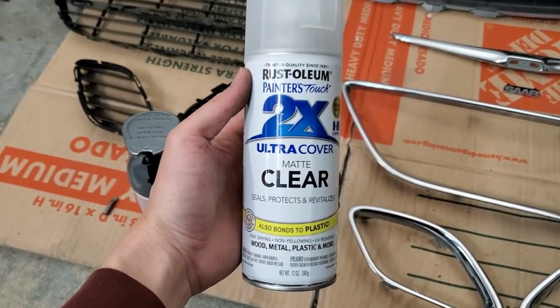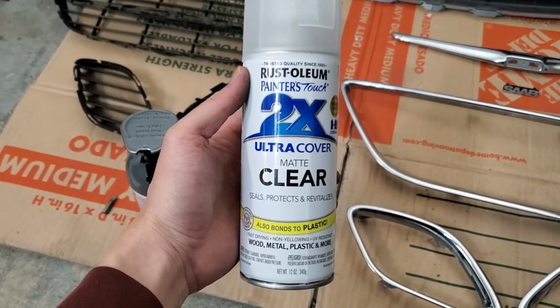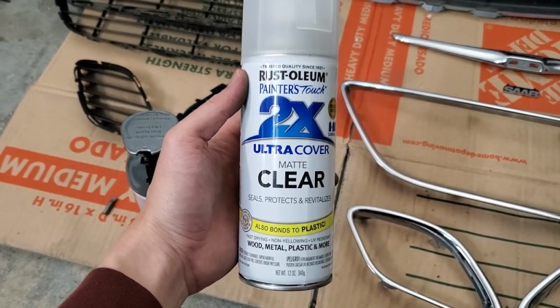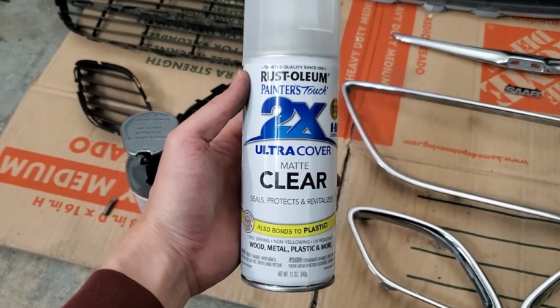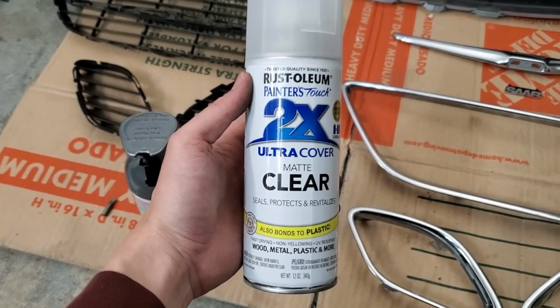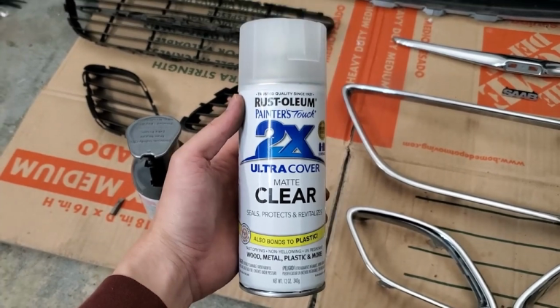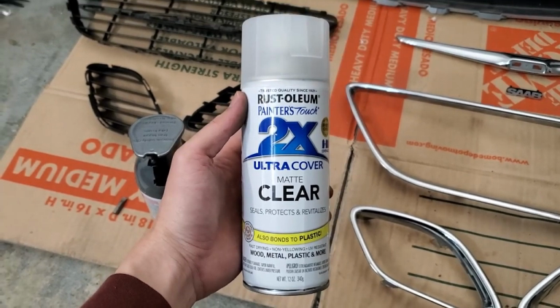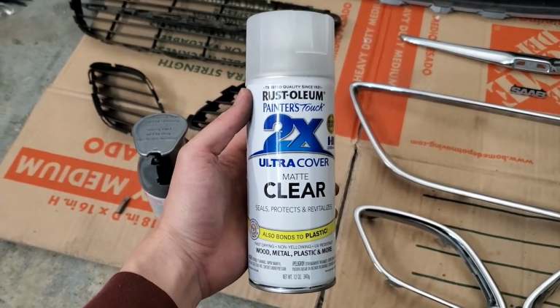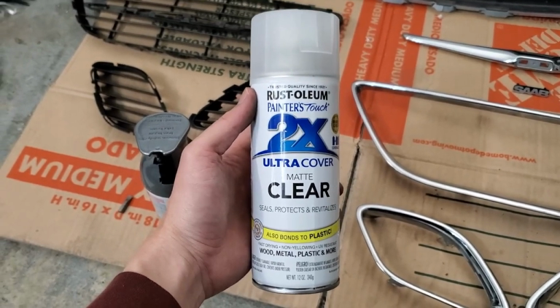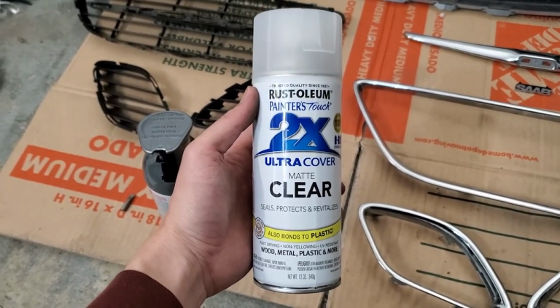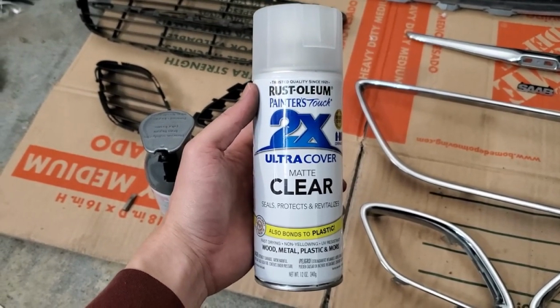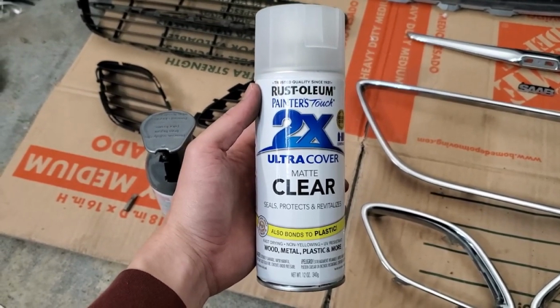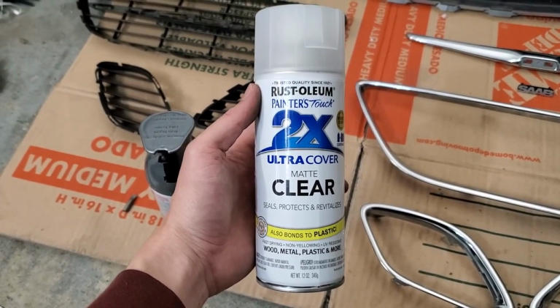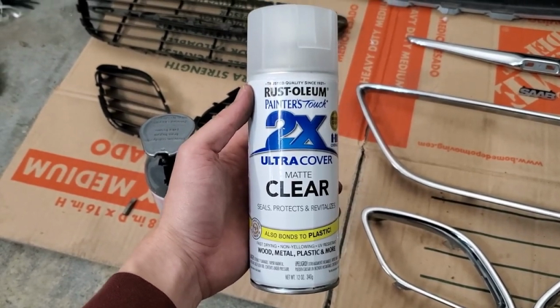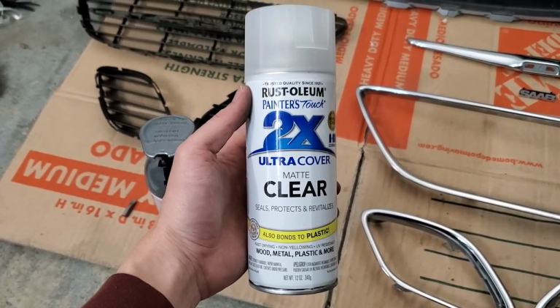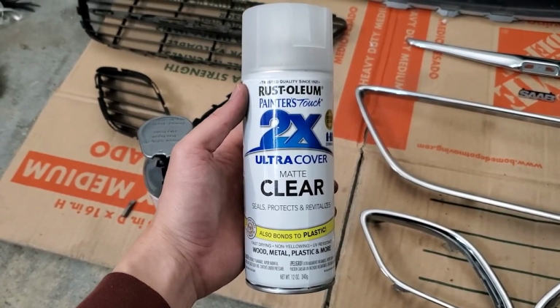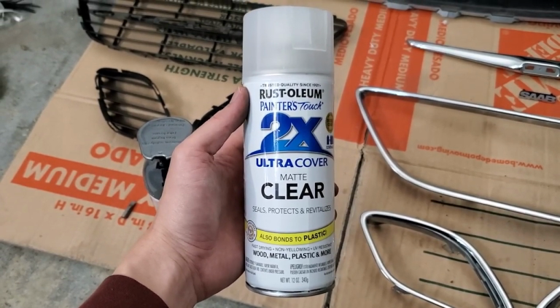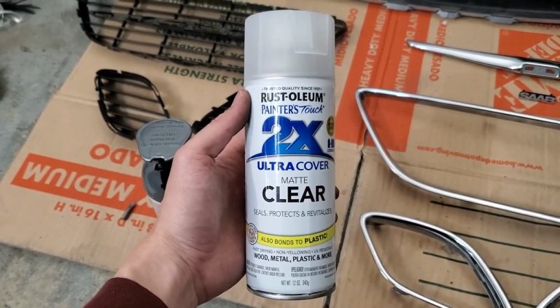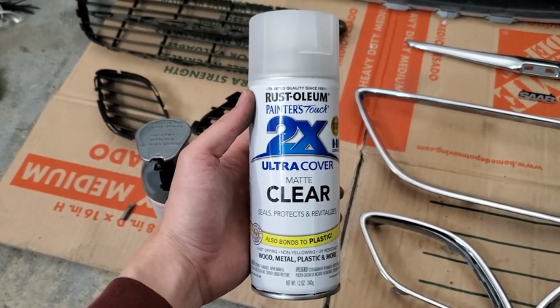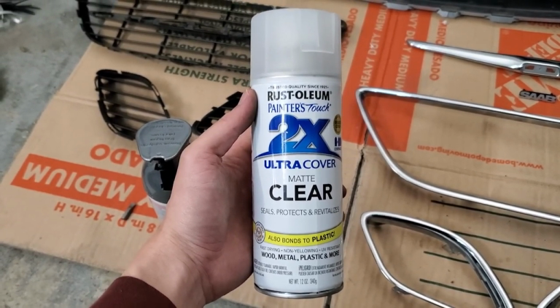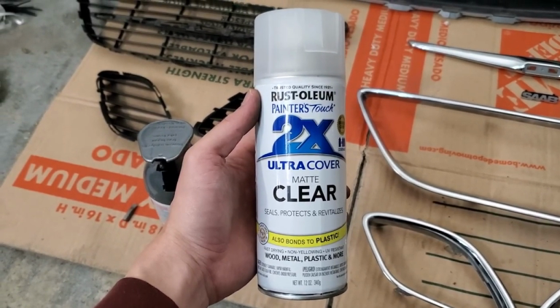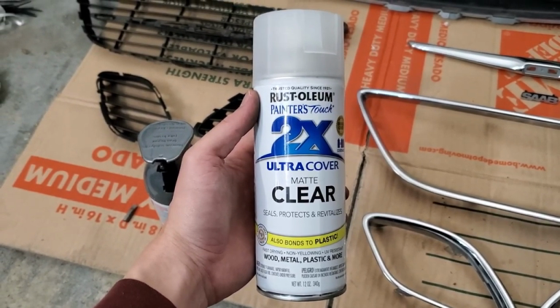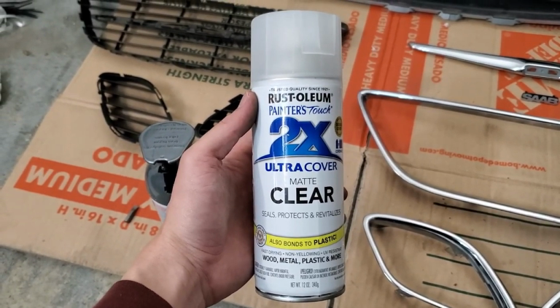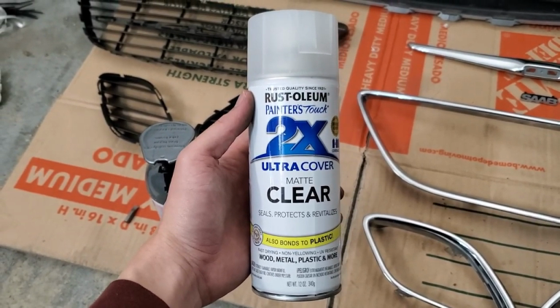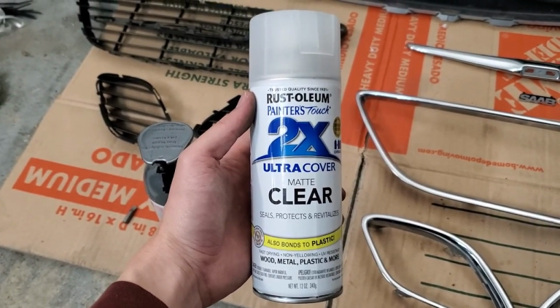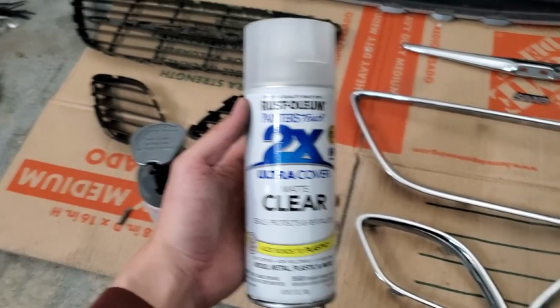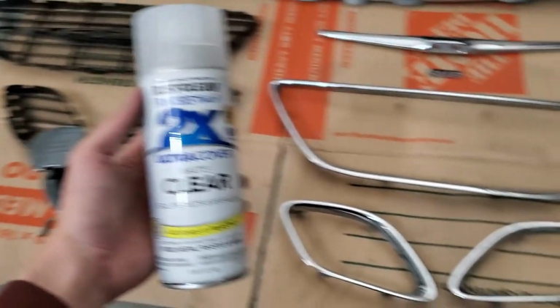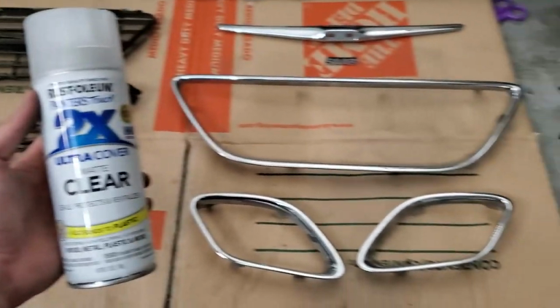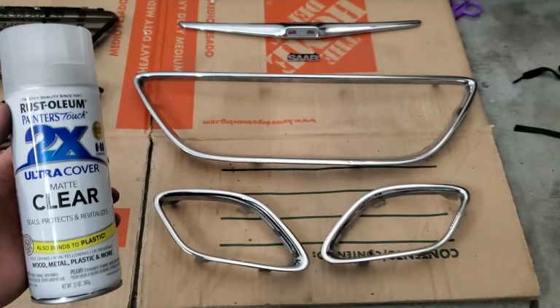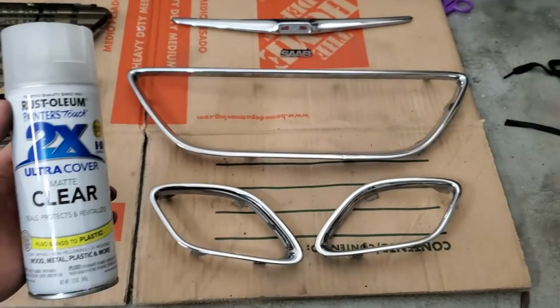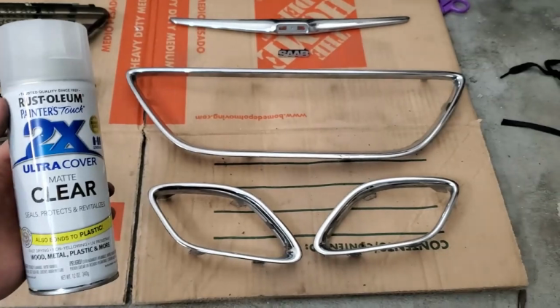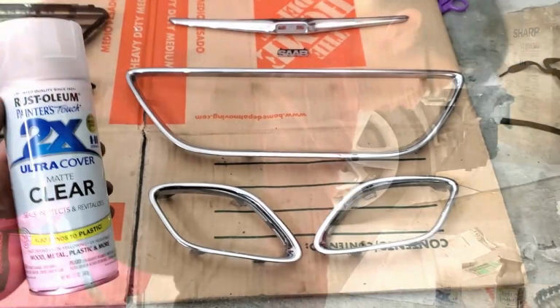Most people go with gloss clear, but I'm going to try this and see how it comes out. But first, I'm going to sand.